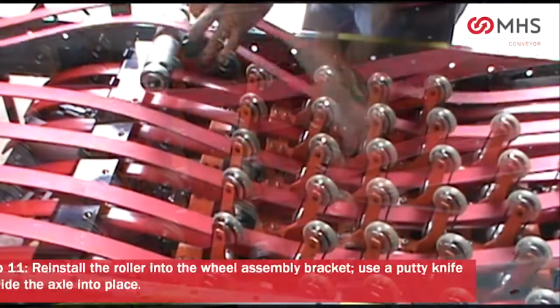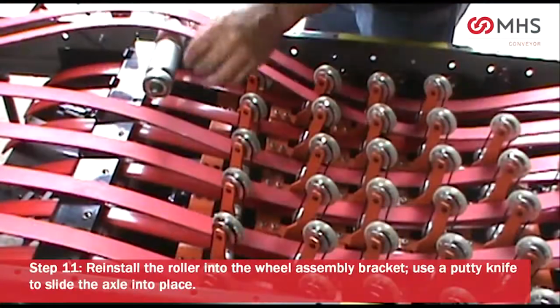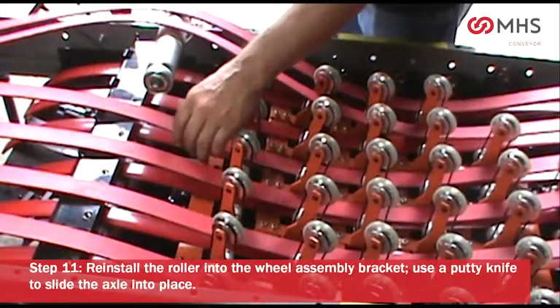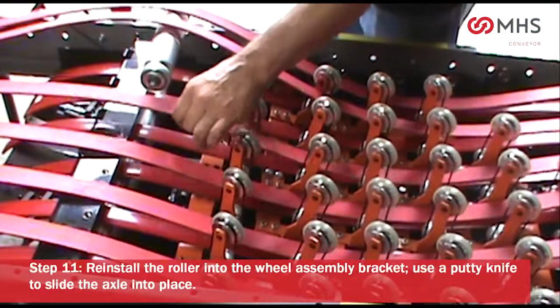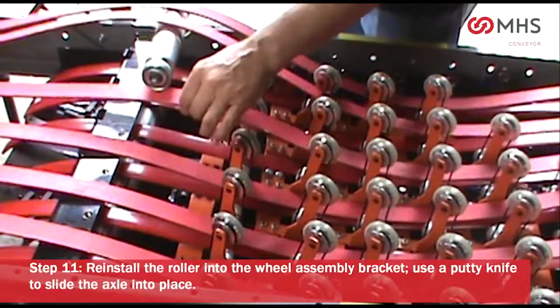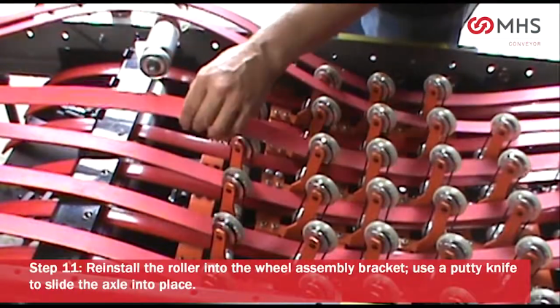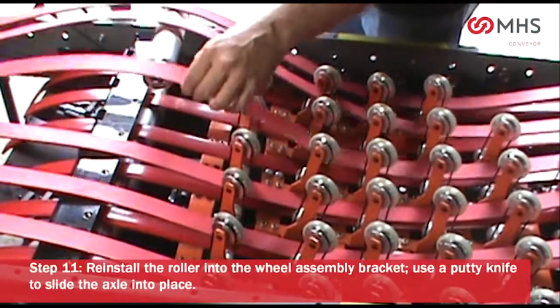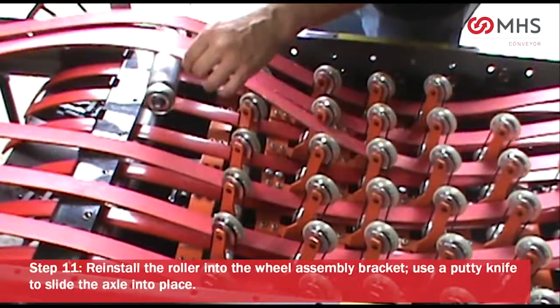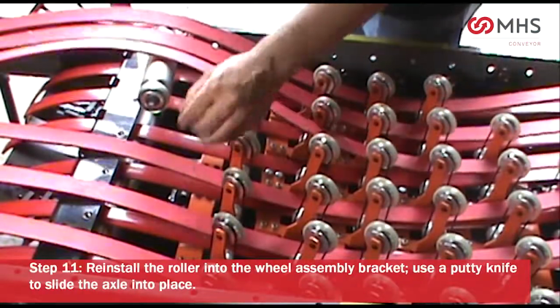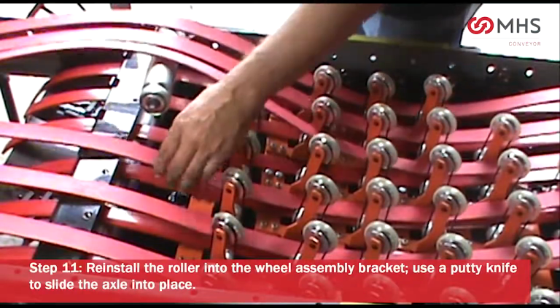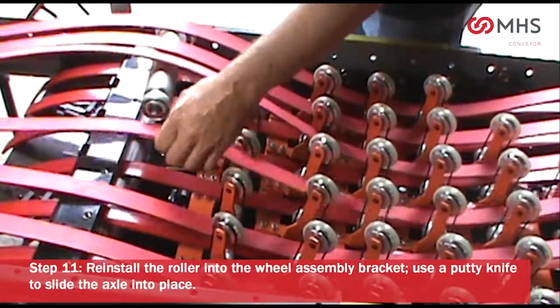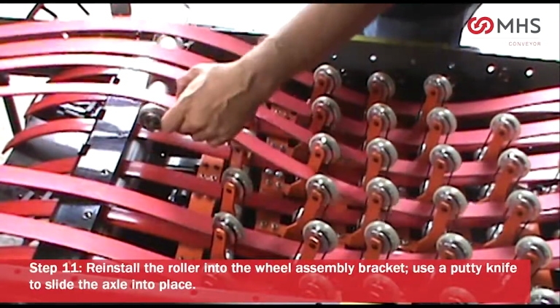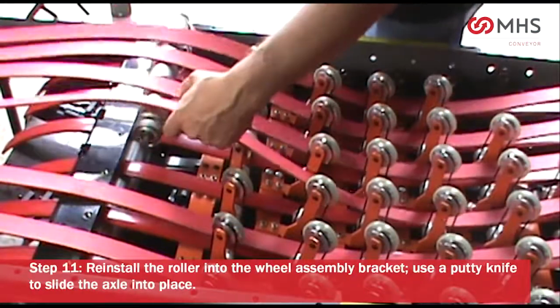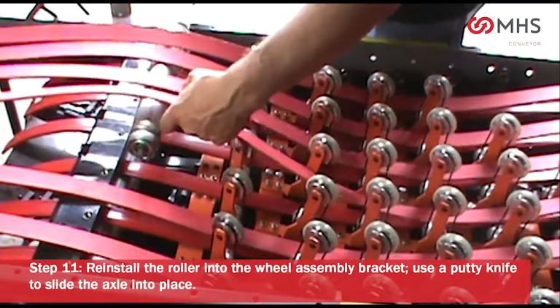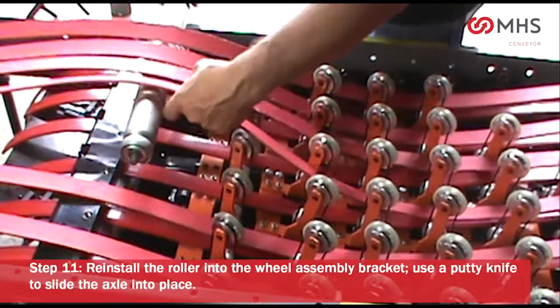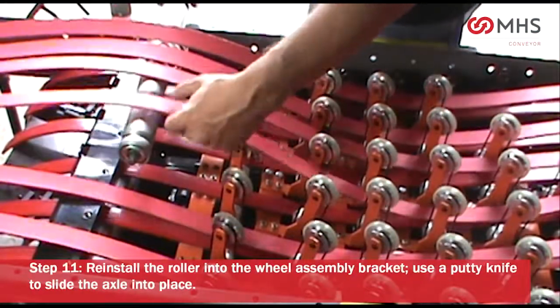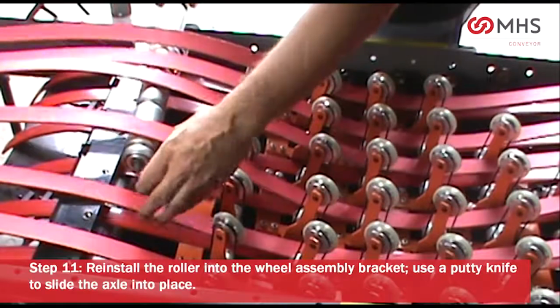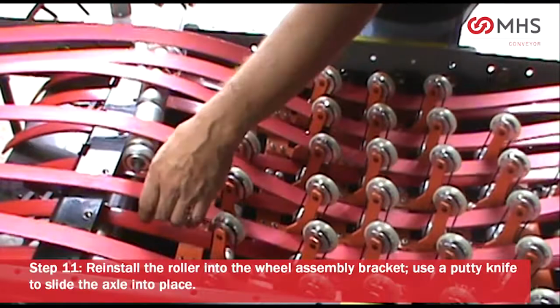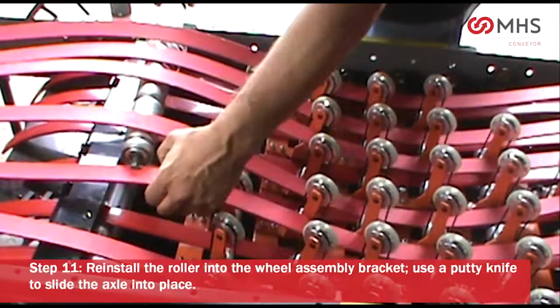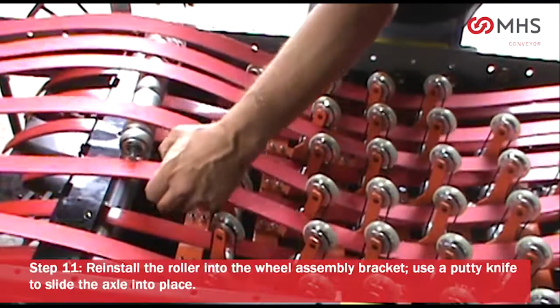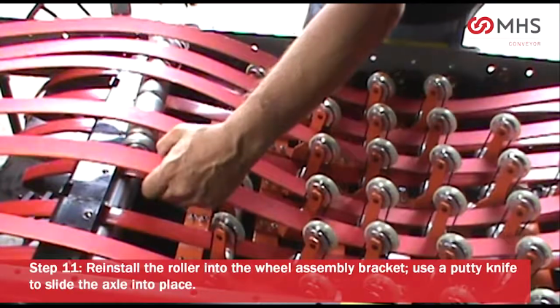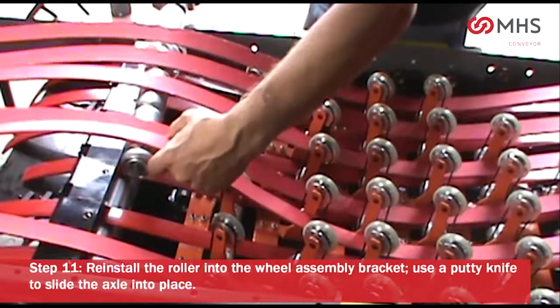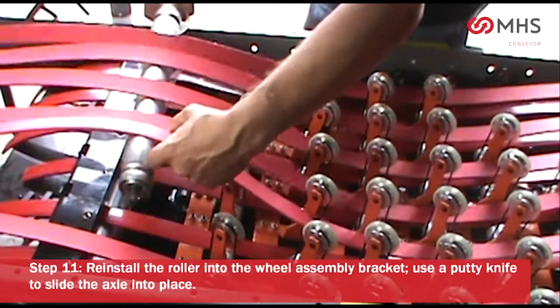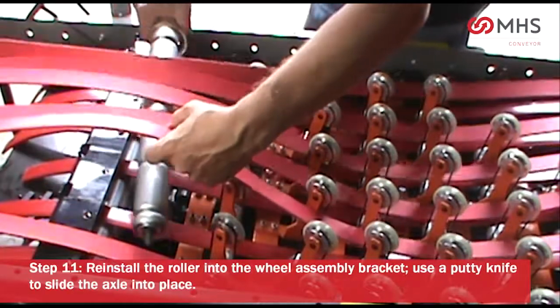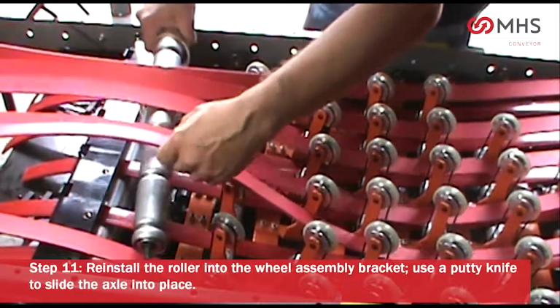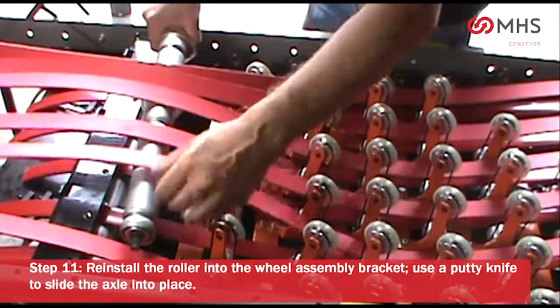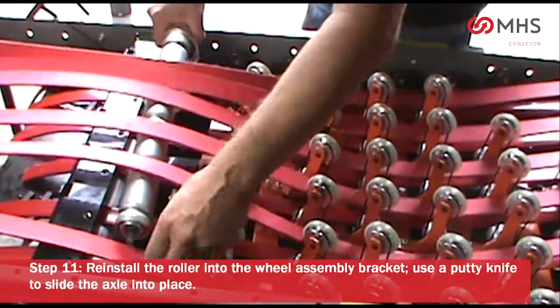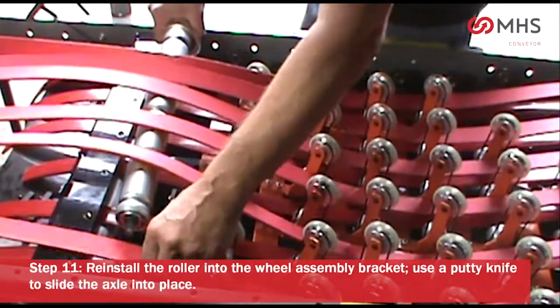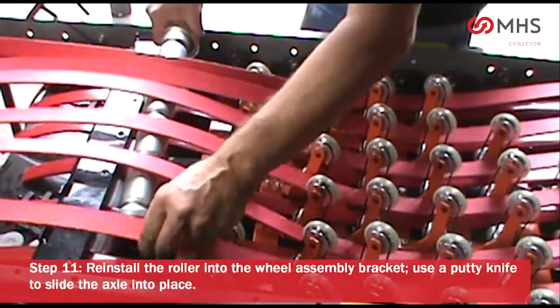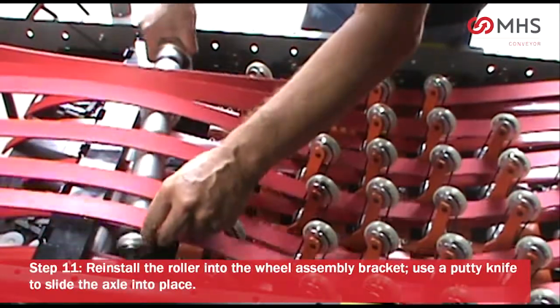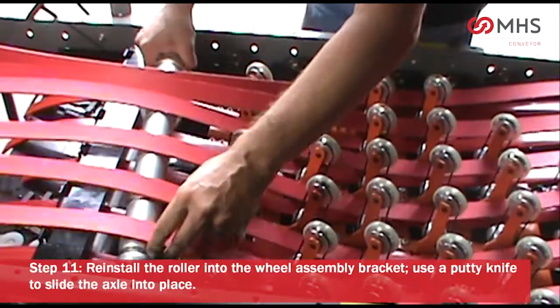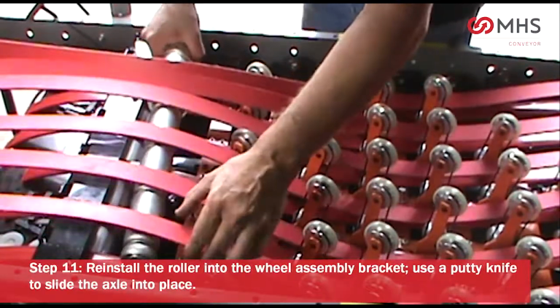Reinstall the roller into the wheel assembly bracket. Use a putty knife to slide the axle into place.